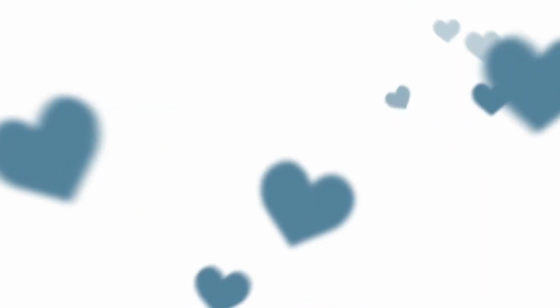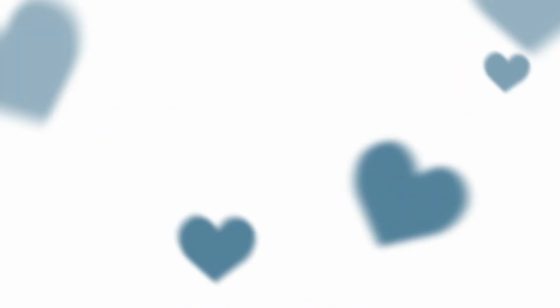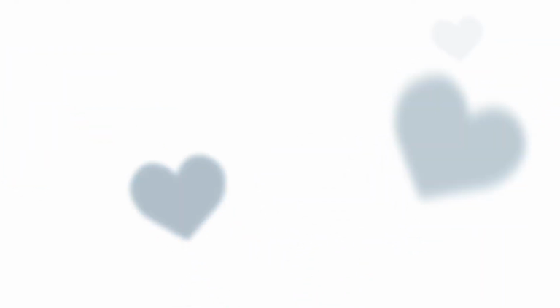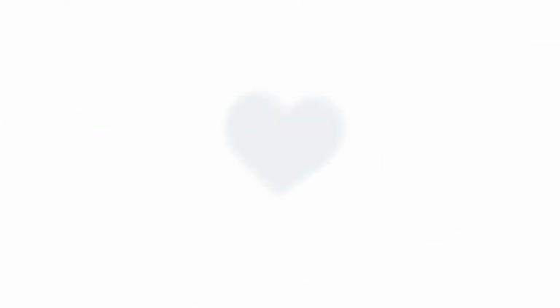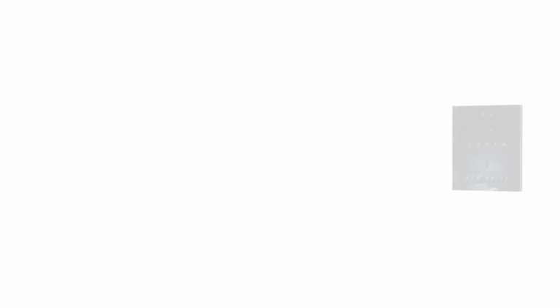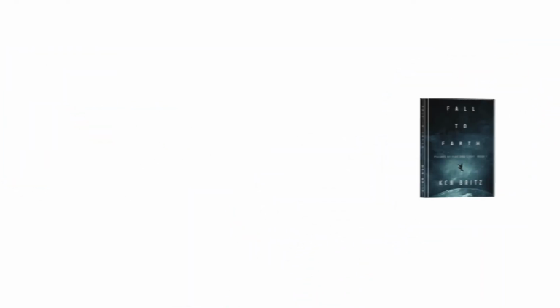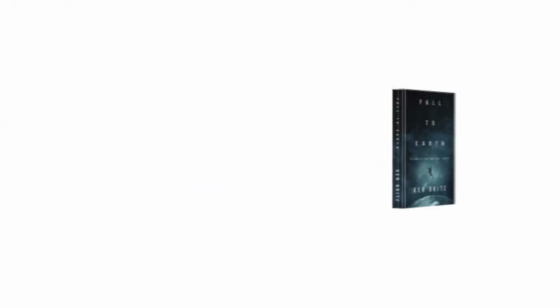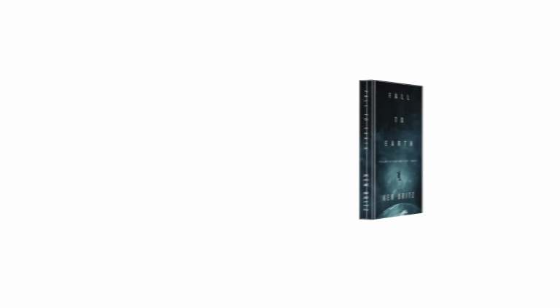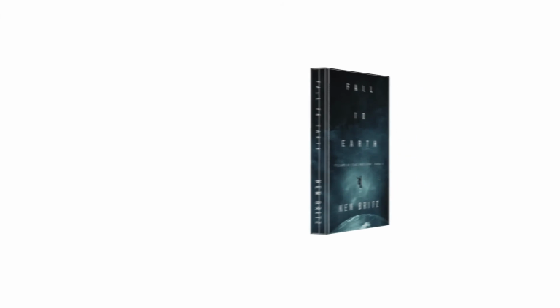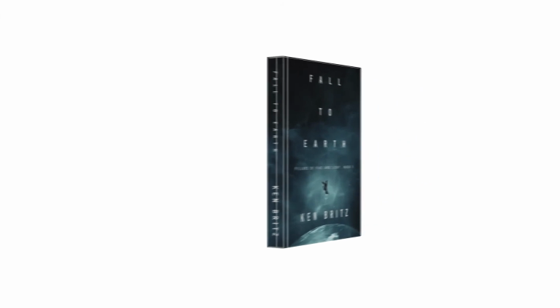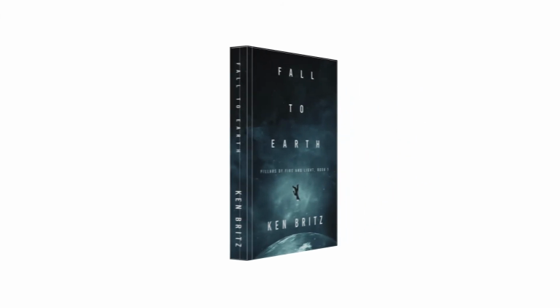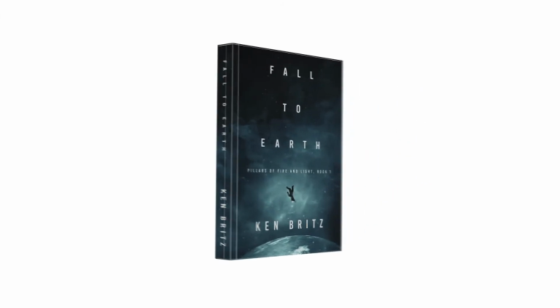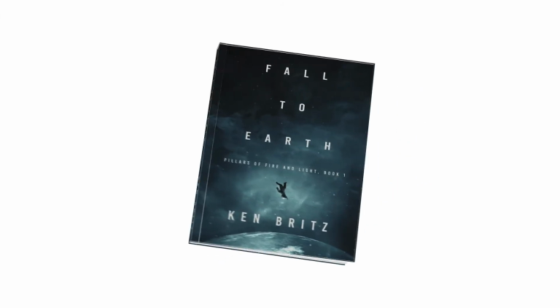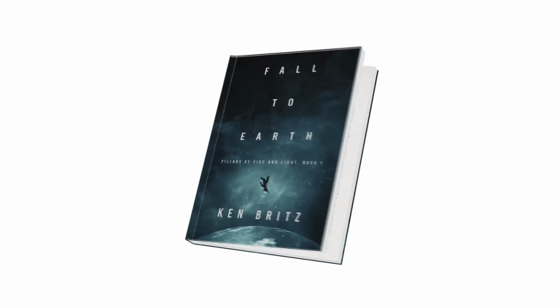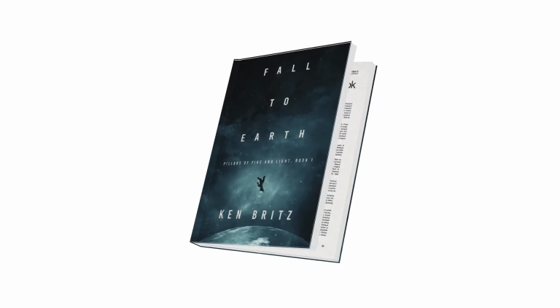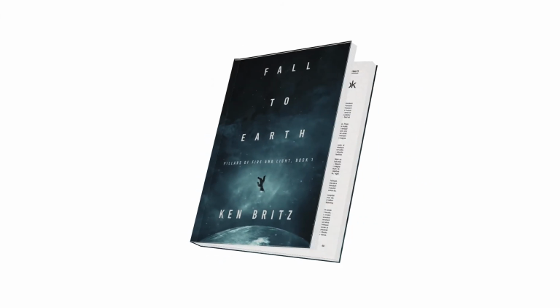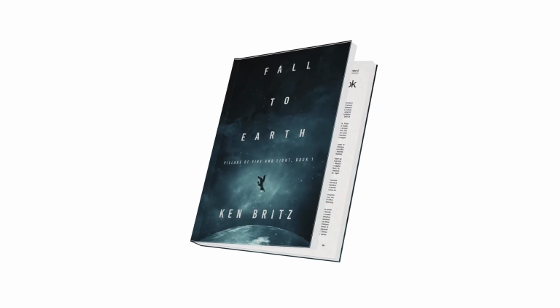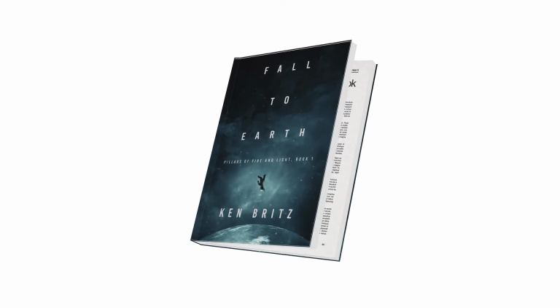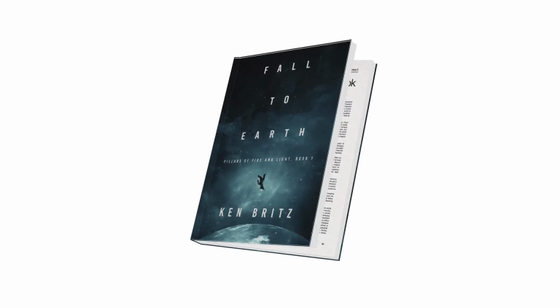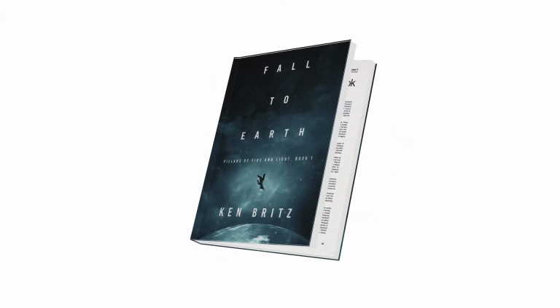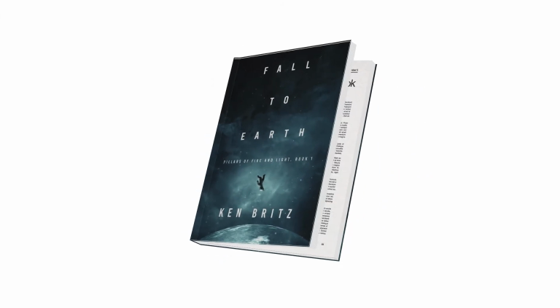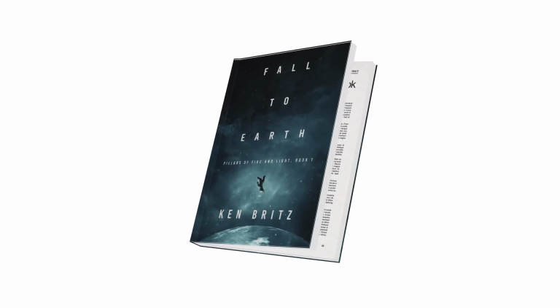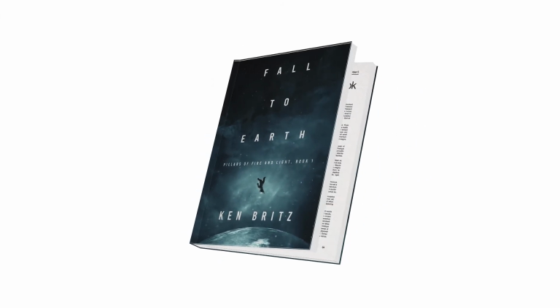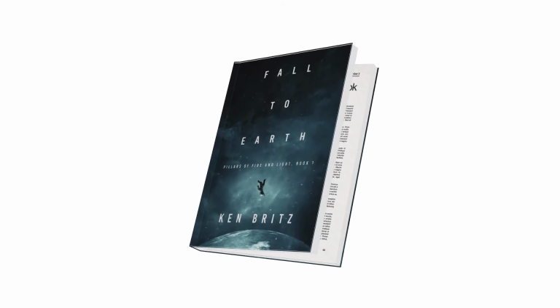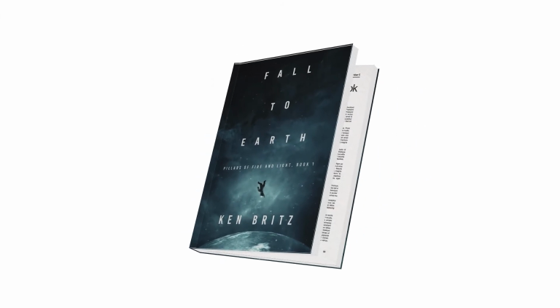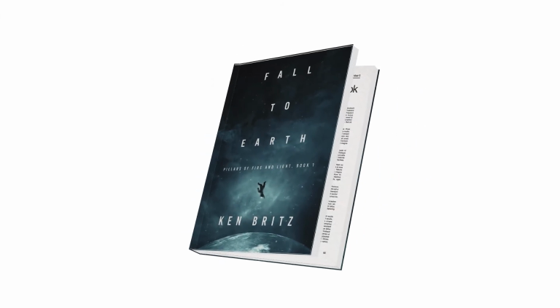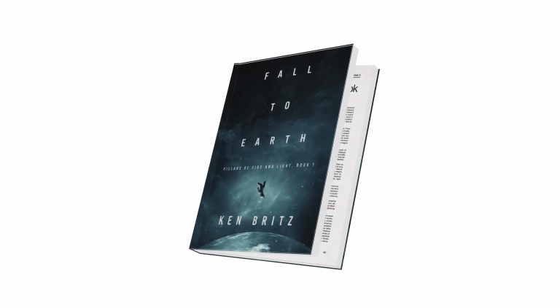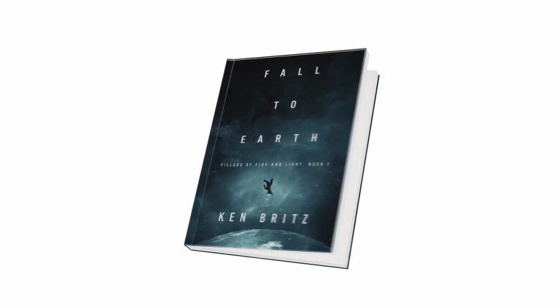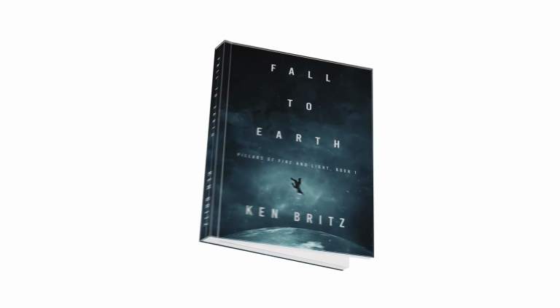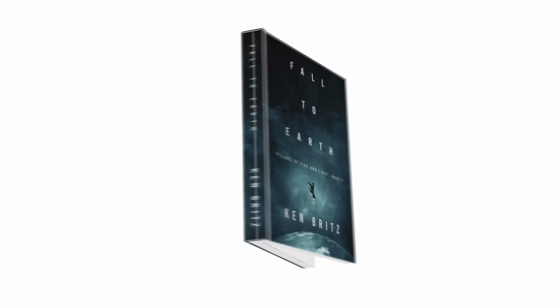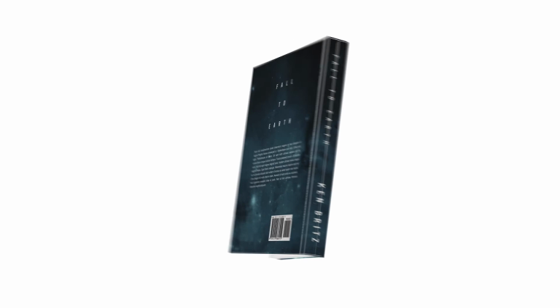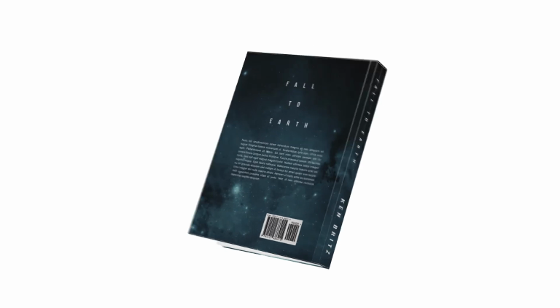Then, work one-on-one with your designers to make sure your cover looks just the way you want it. And that's it — you've got the perfect cover.